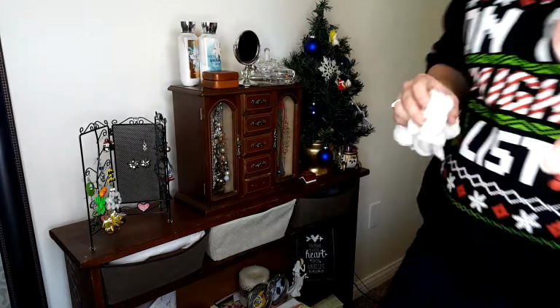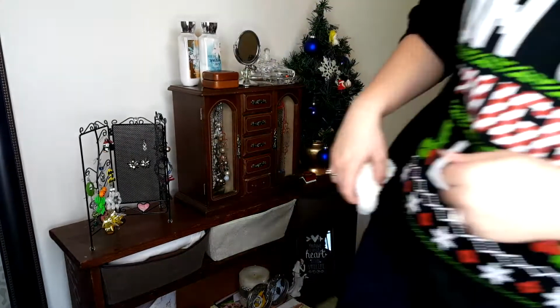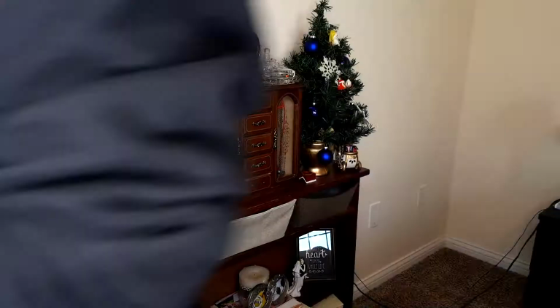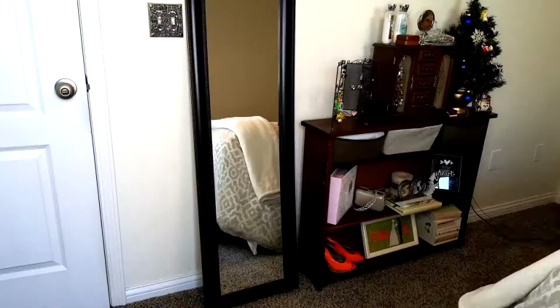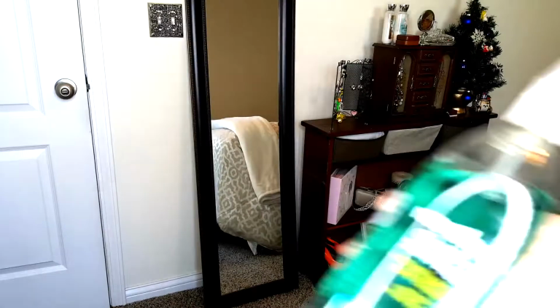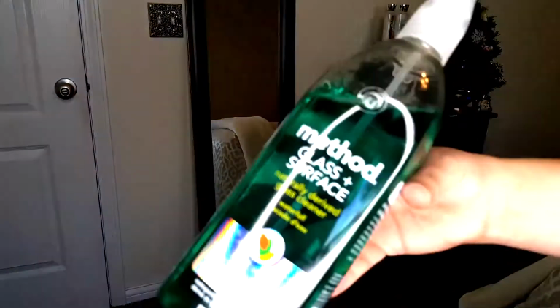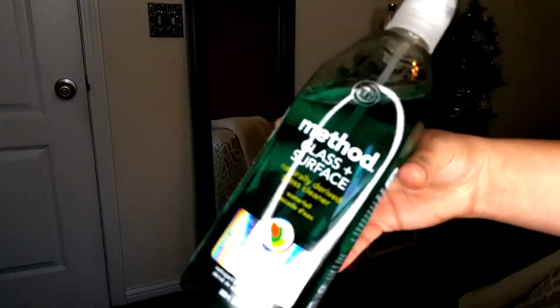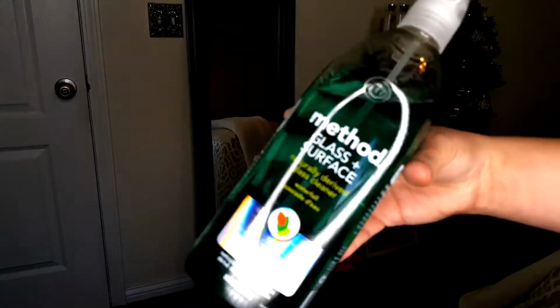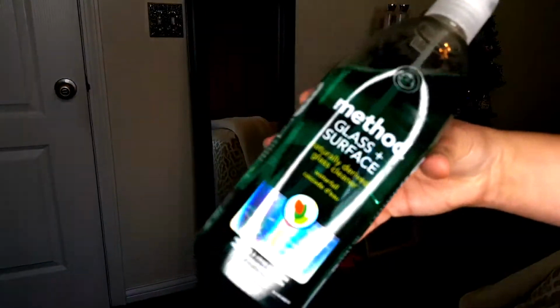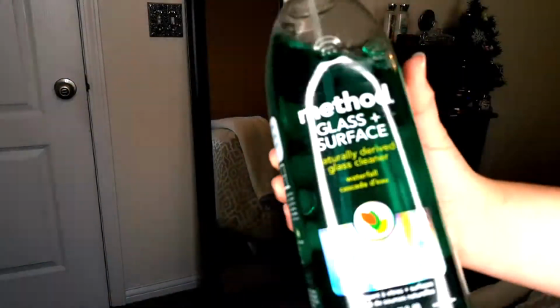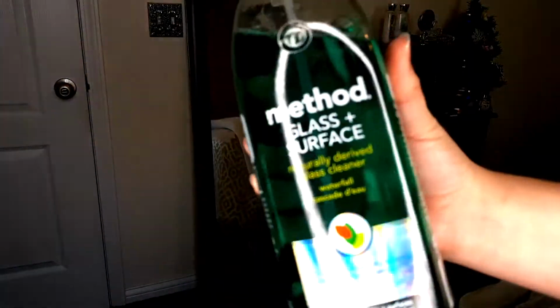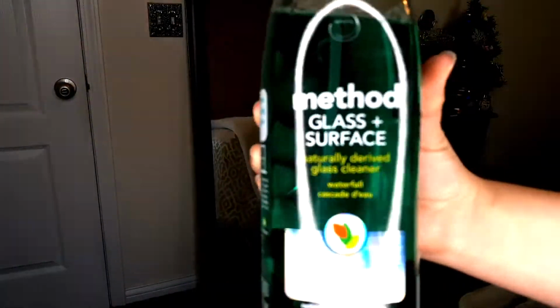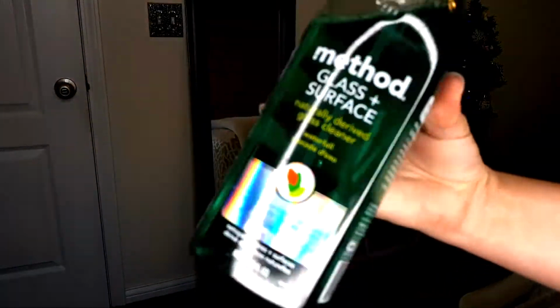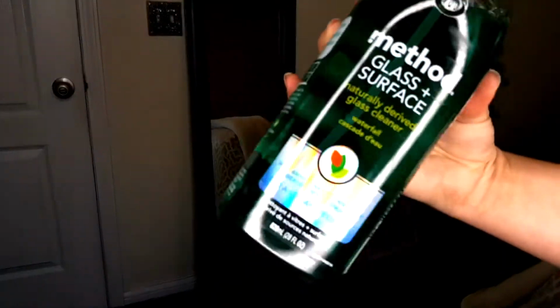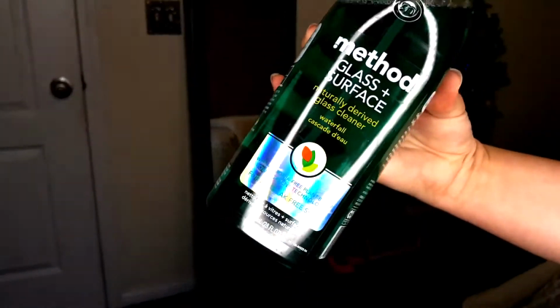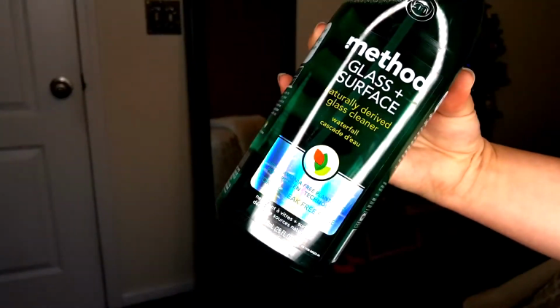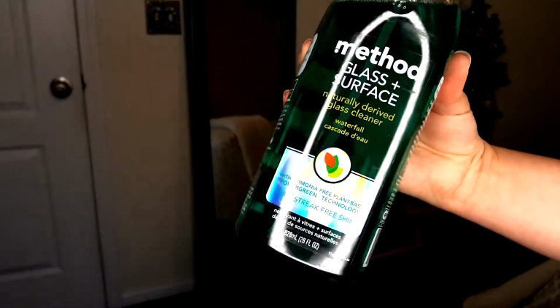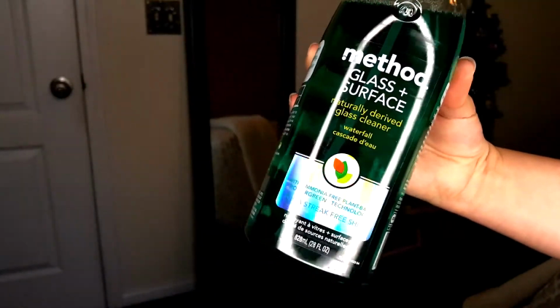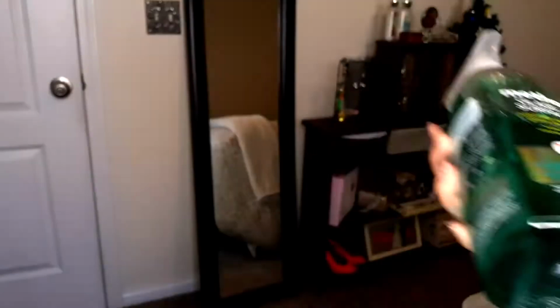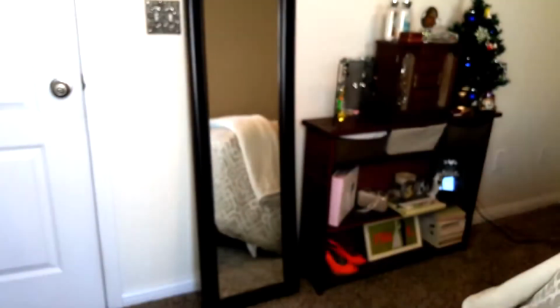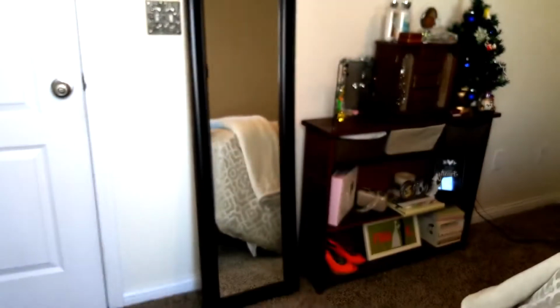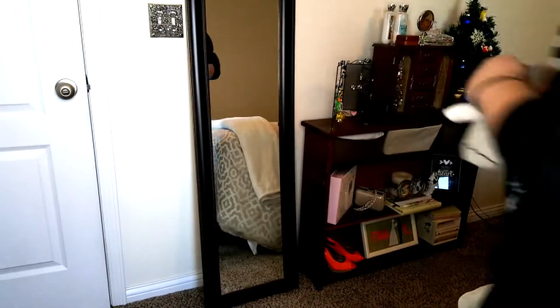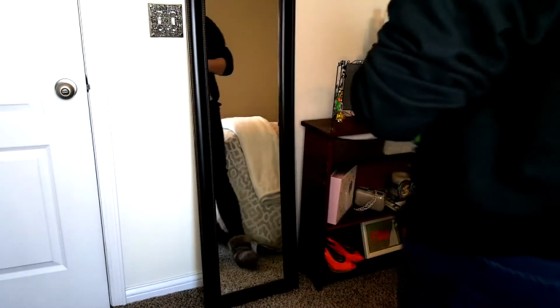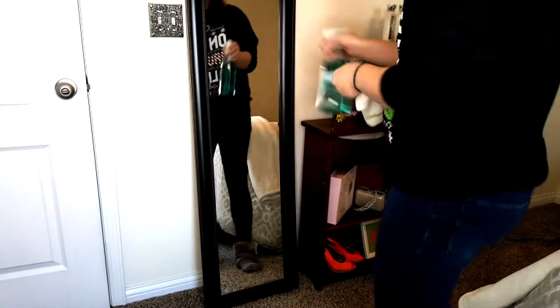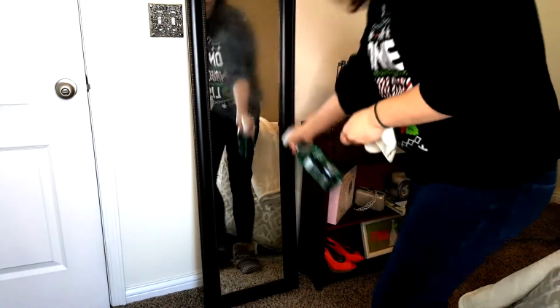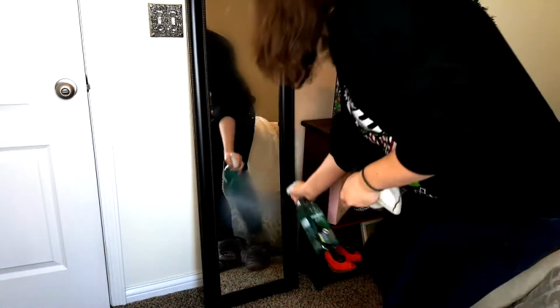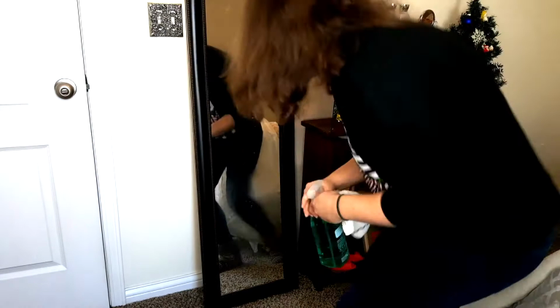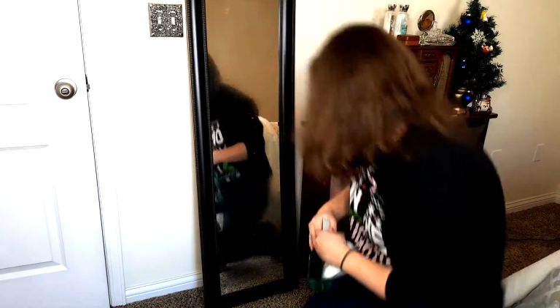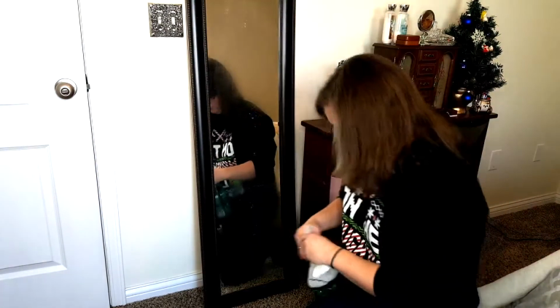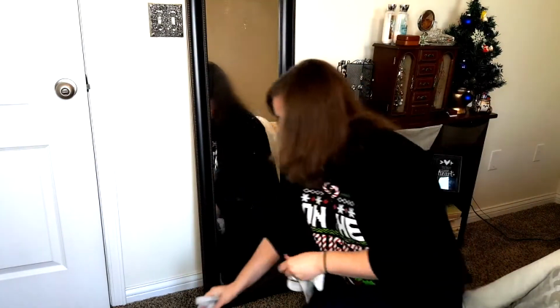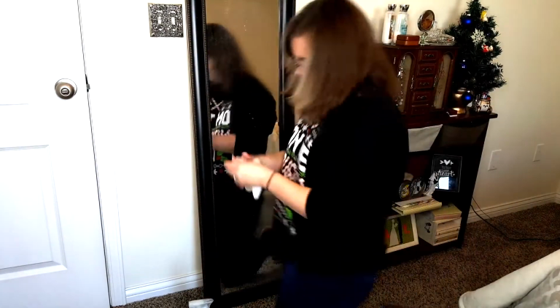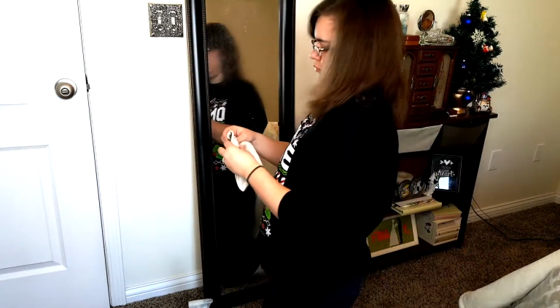To clean the glass today I'm just going to be using my Method glass and surface spray in the waterfall scent.